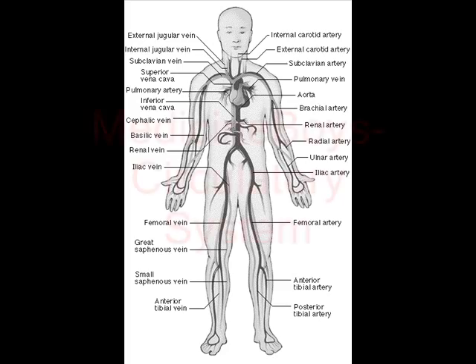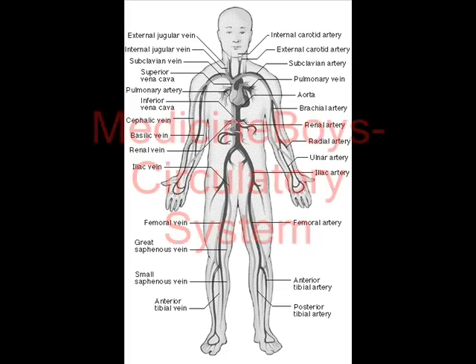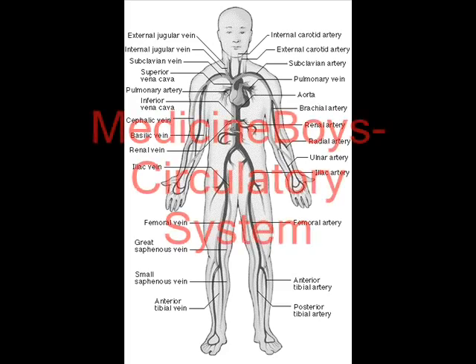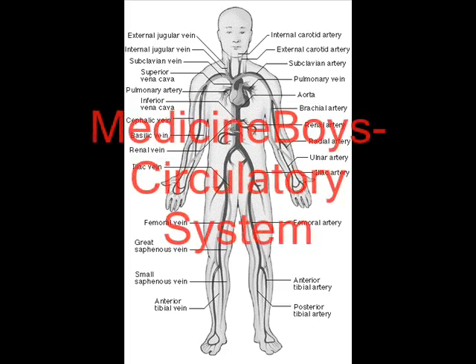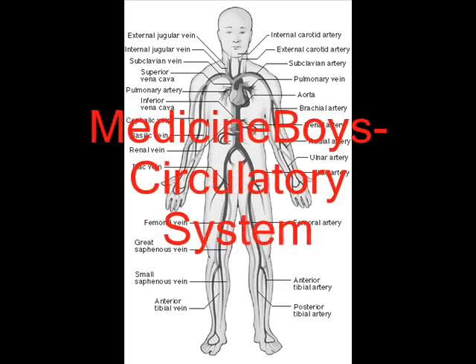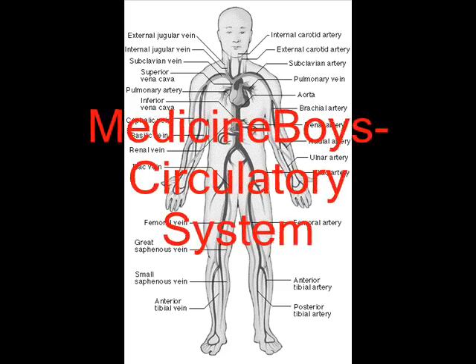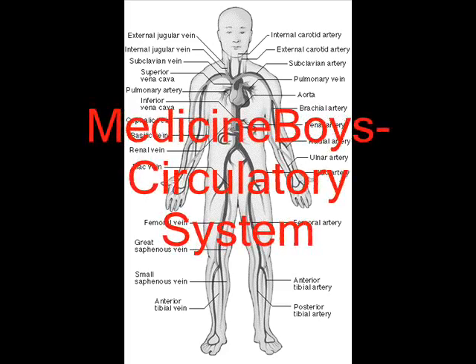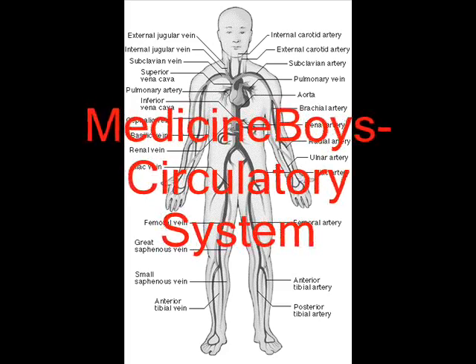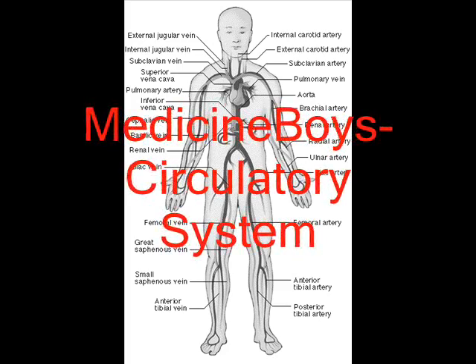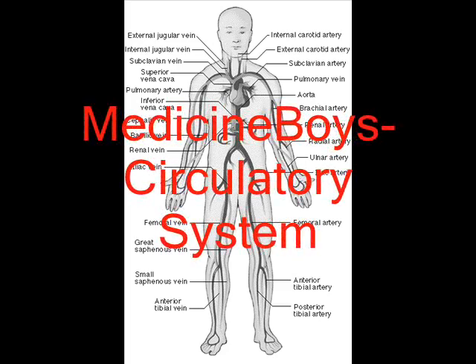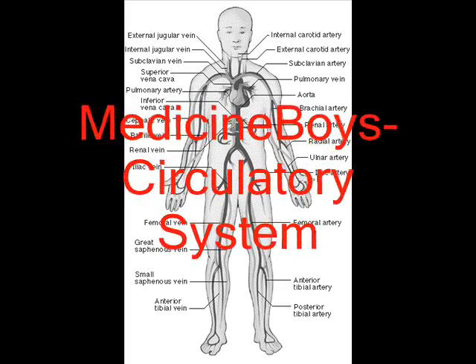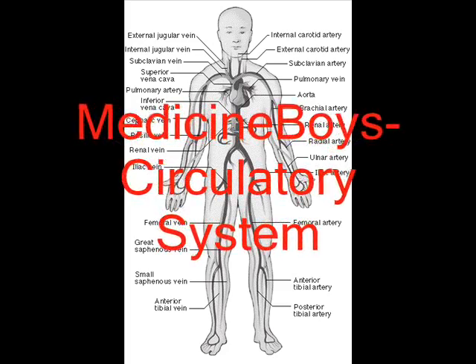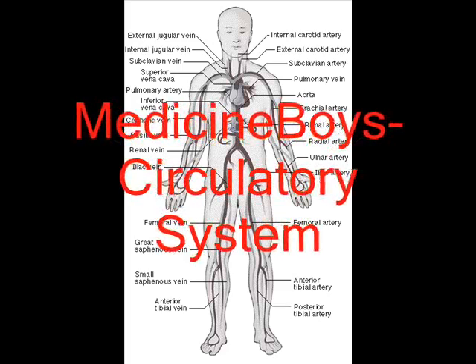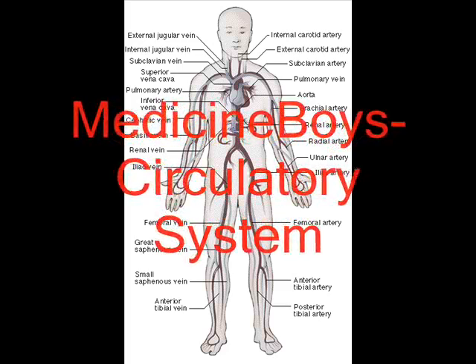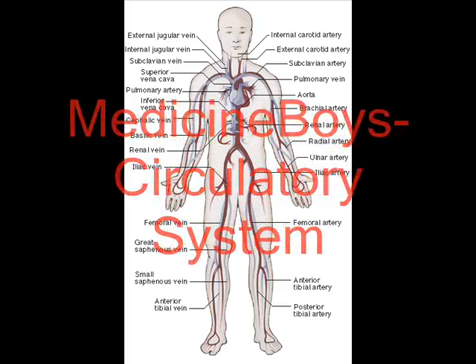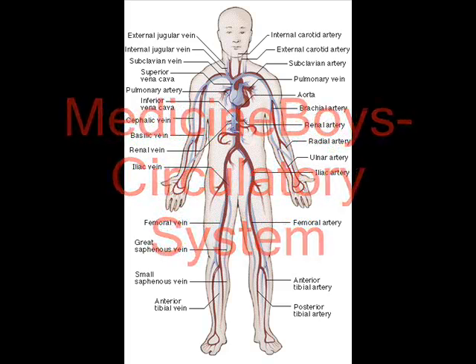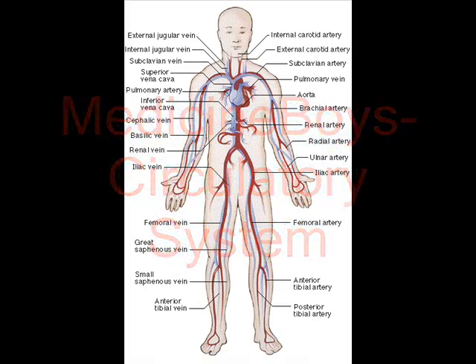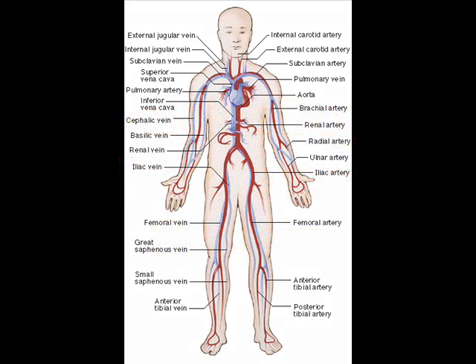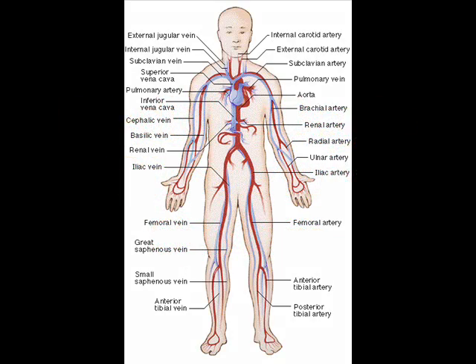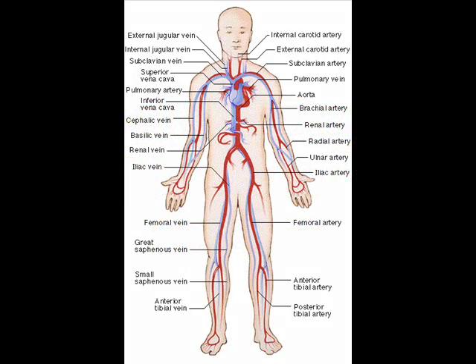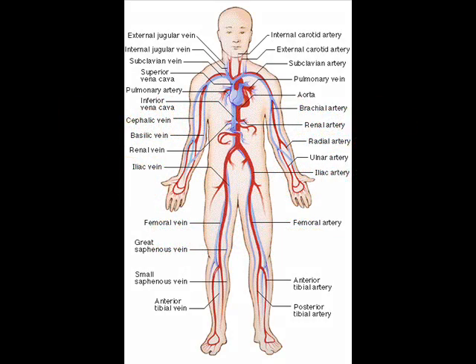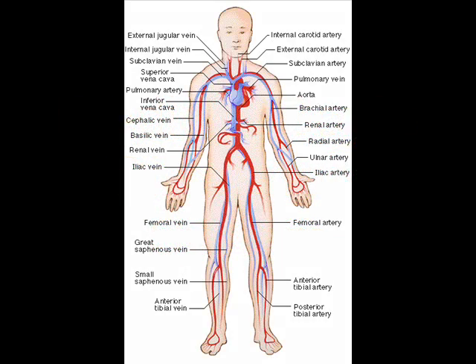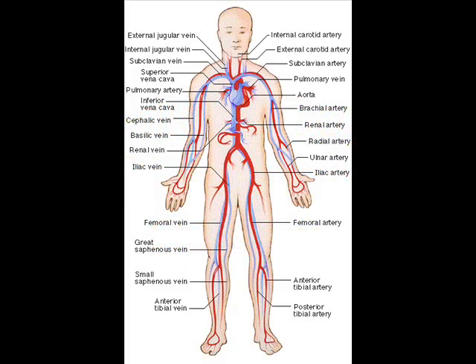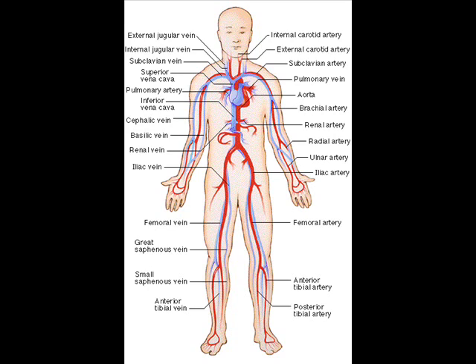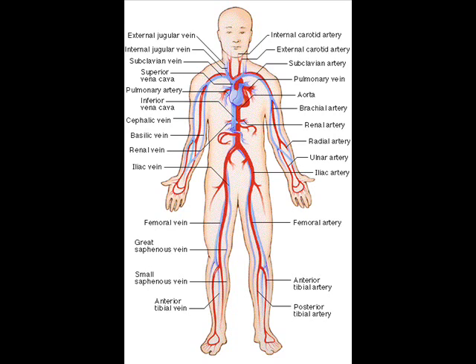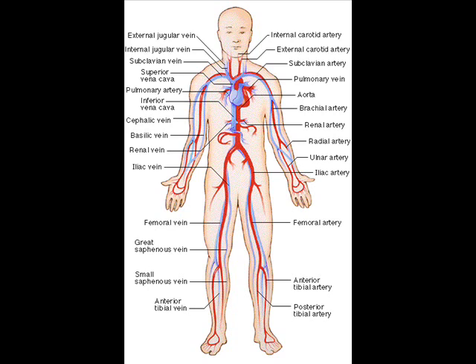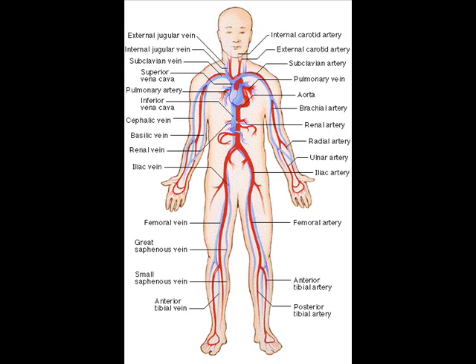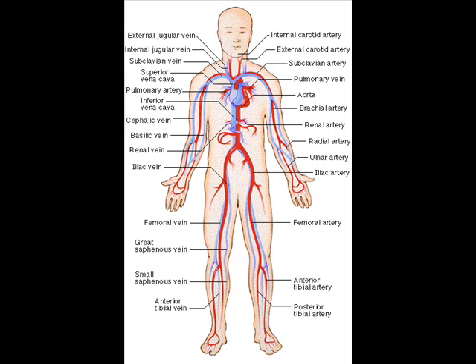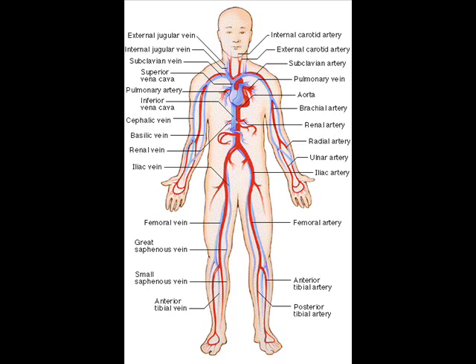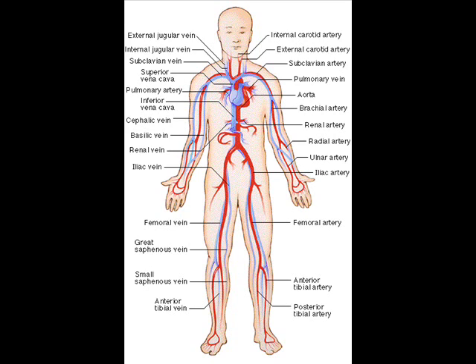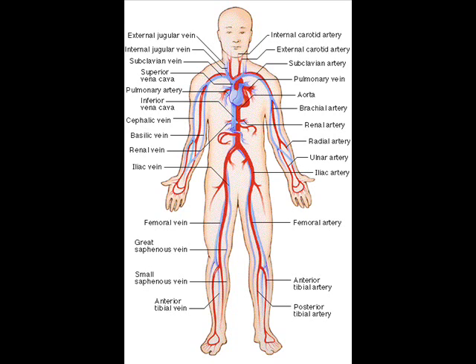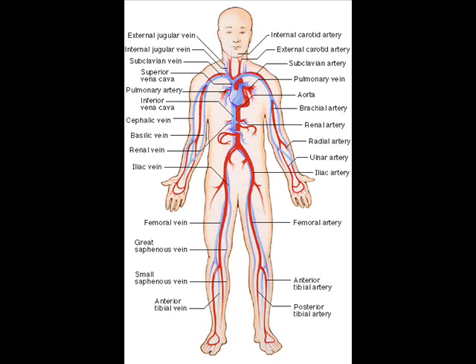Hello, I'm Dr. Dave, cardiologist. Today I will be talking about the circulatory system.